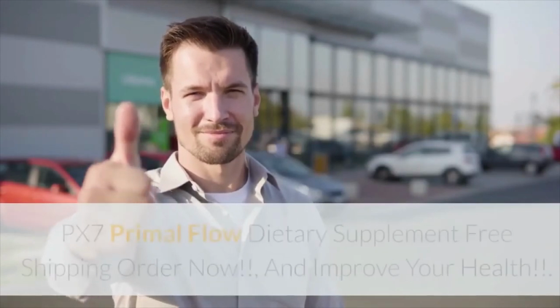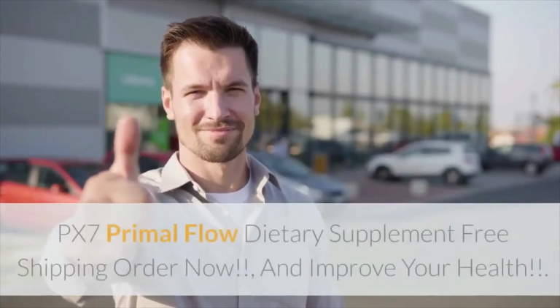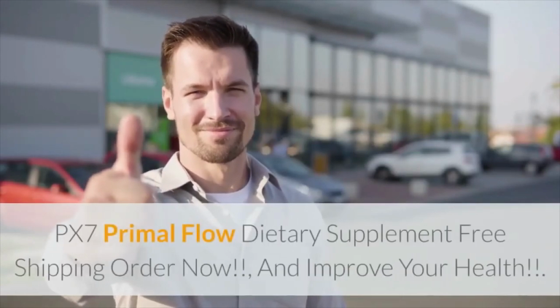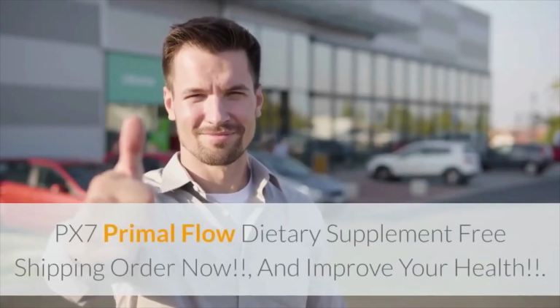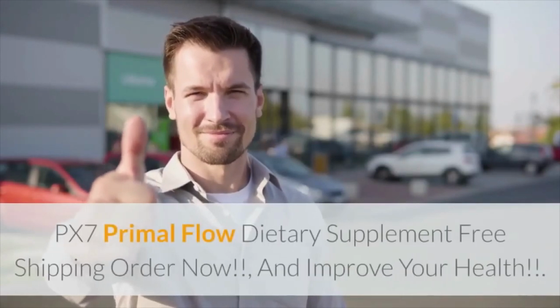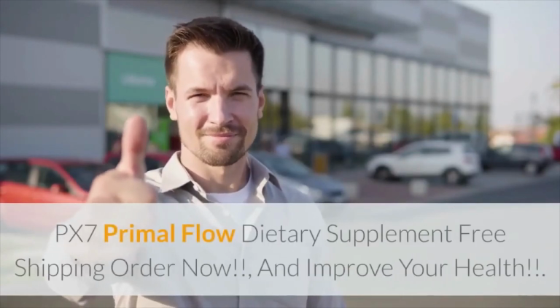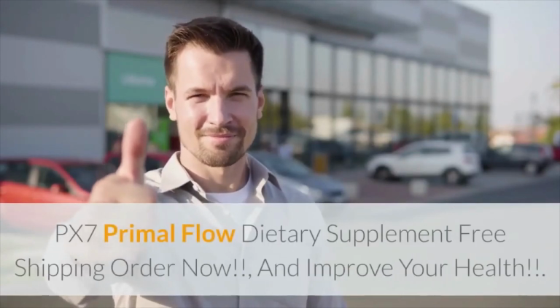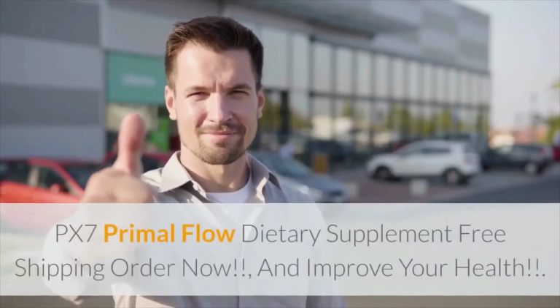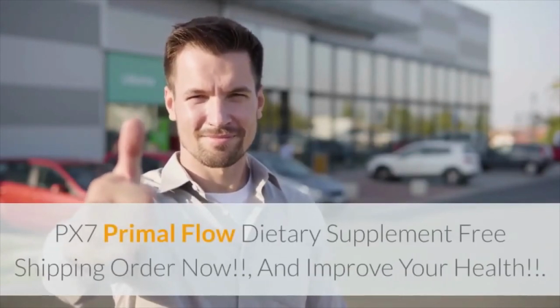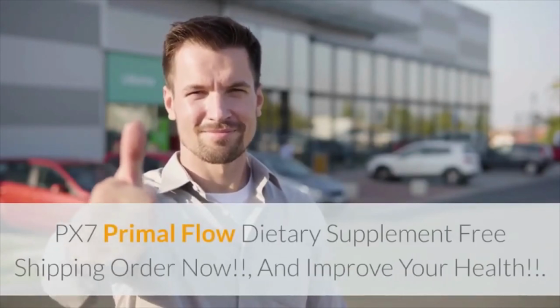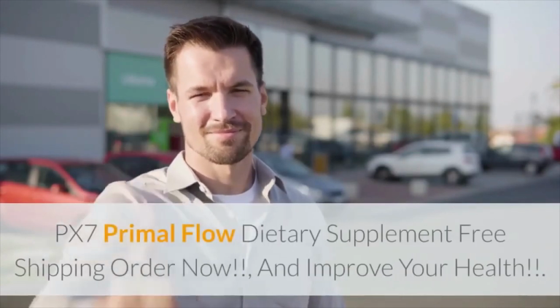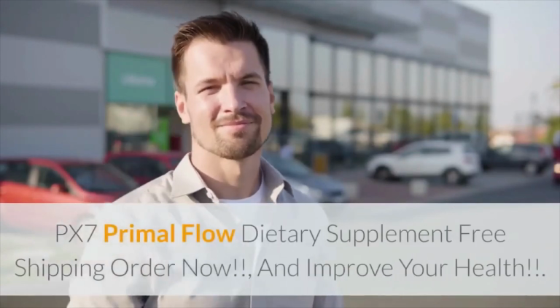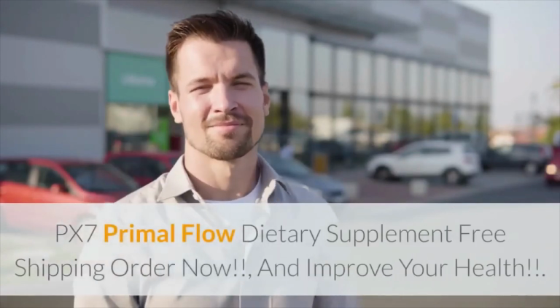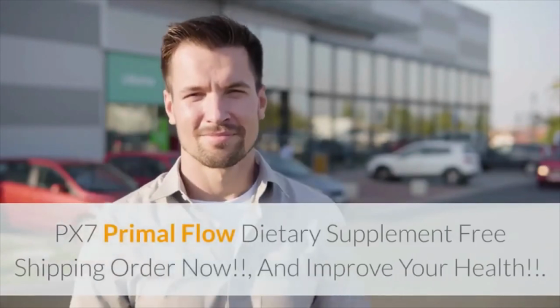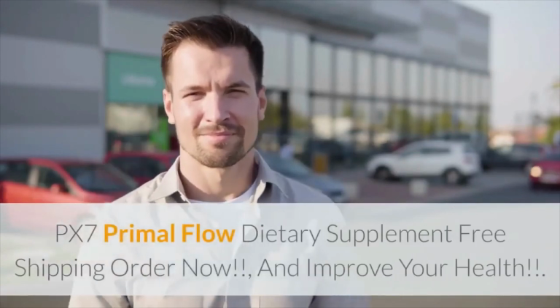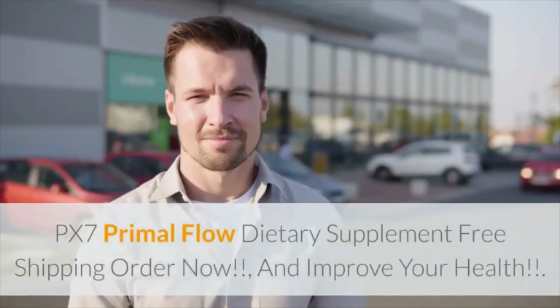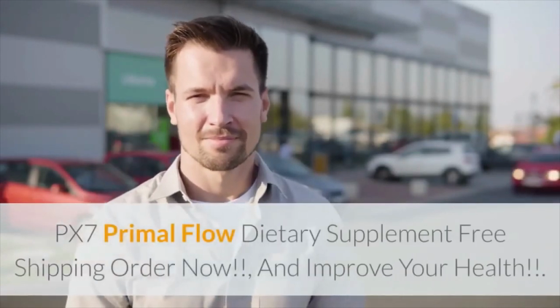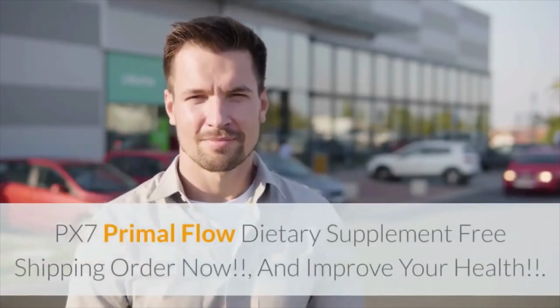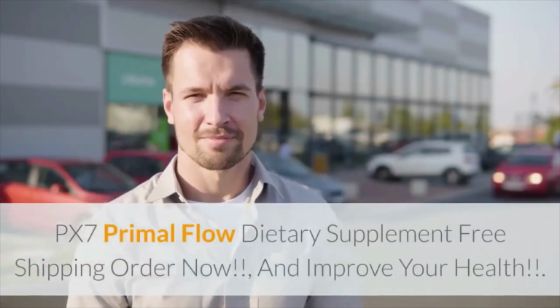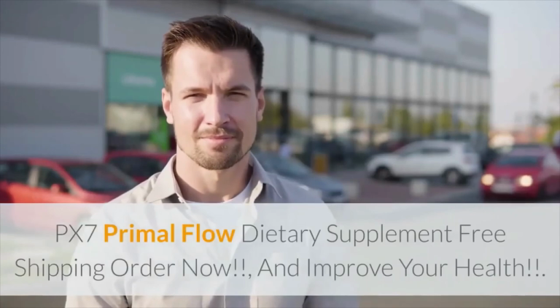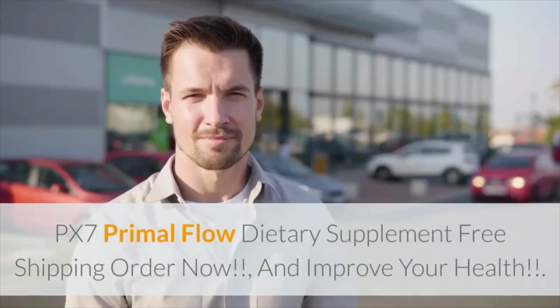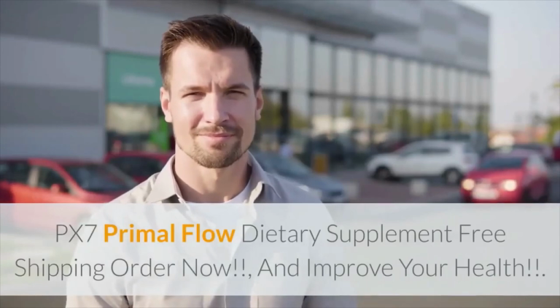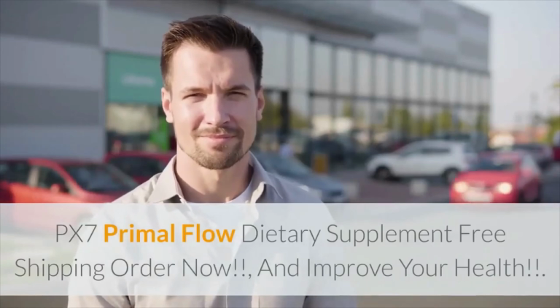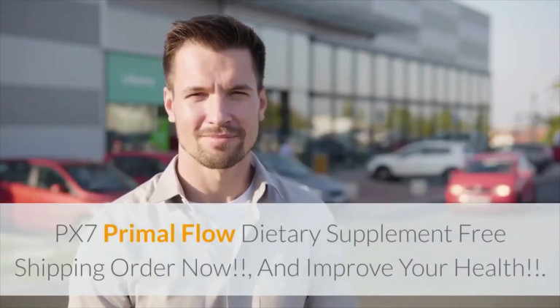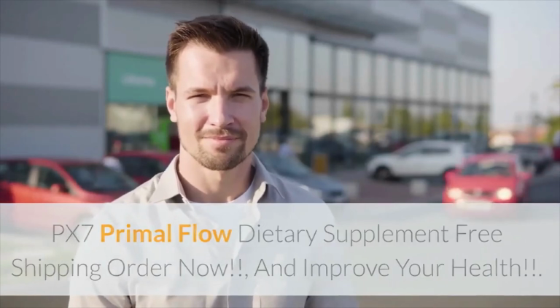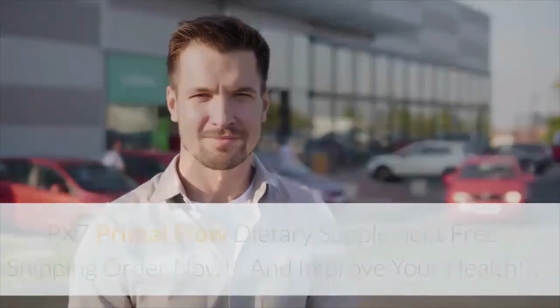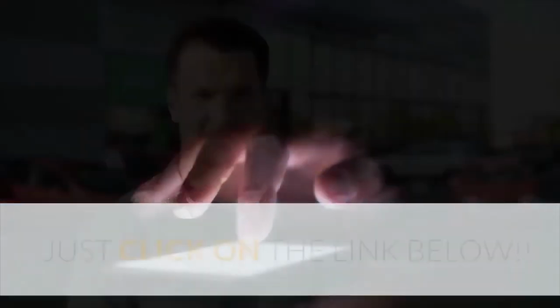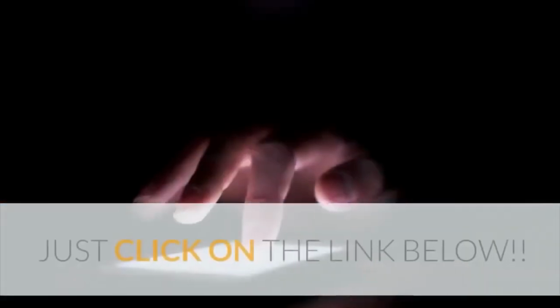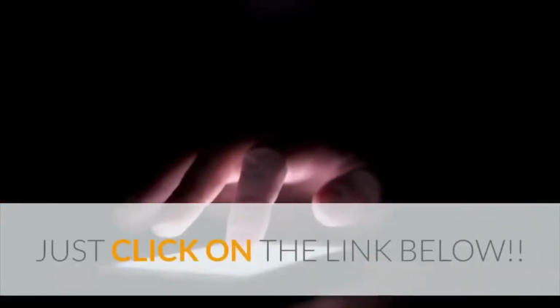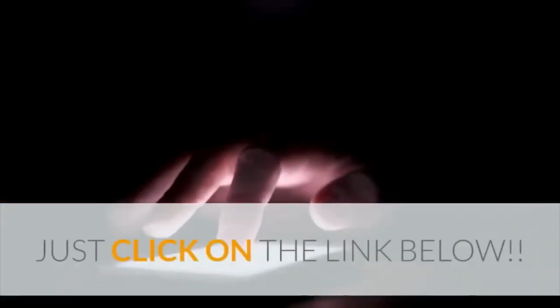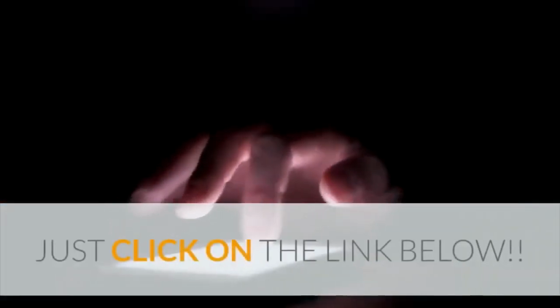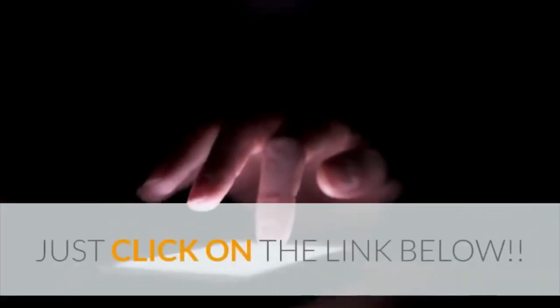PX7 Primal Flow dietary supplement offers free shipping. Order now and improve your health. Just click on the link below.